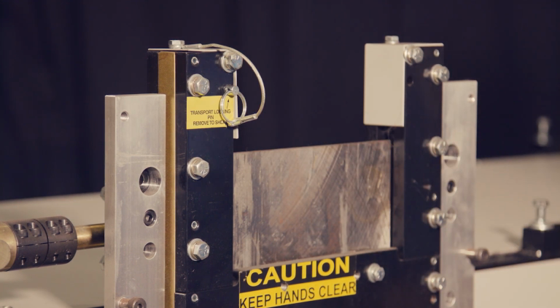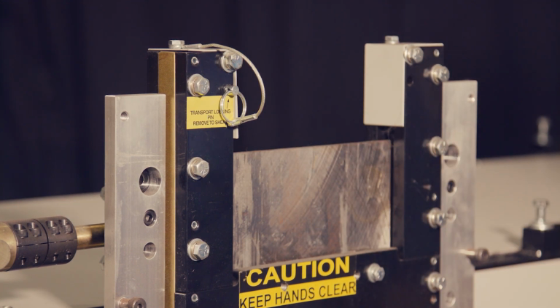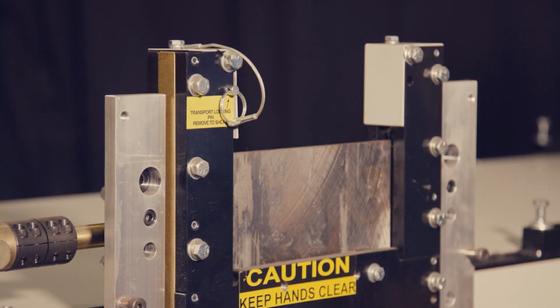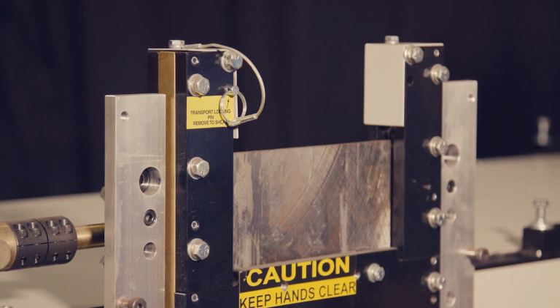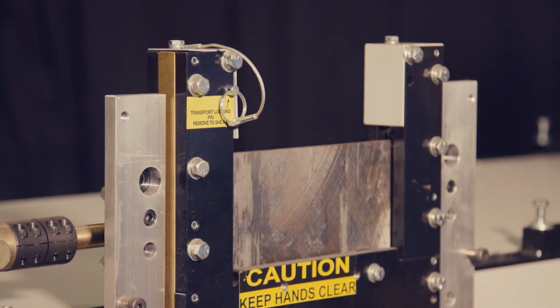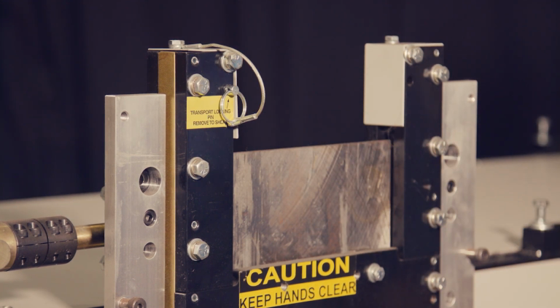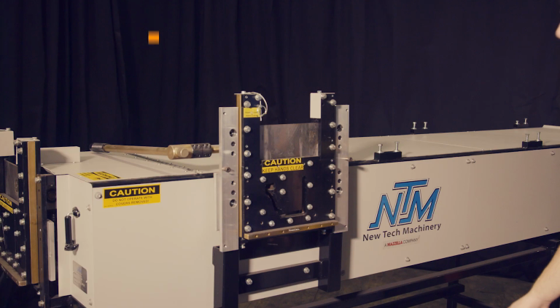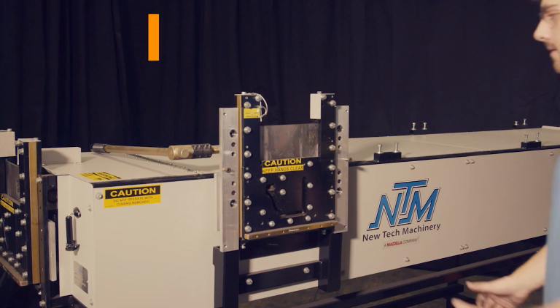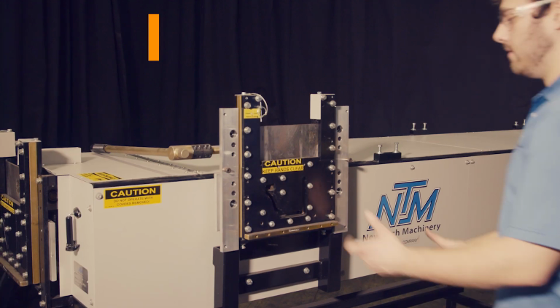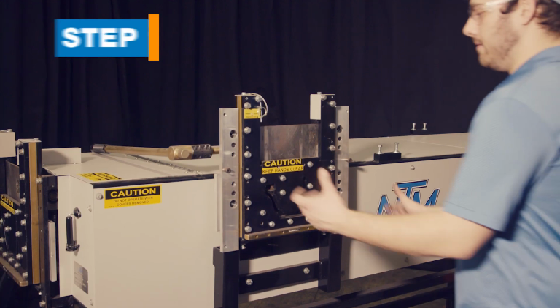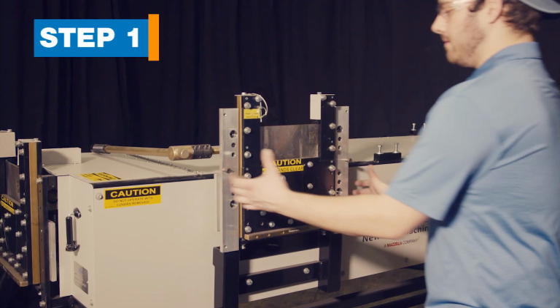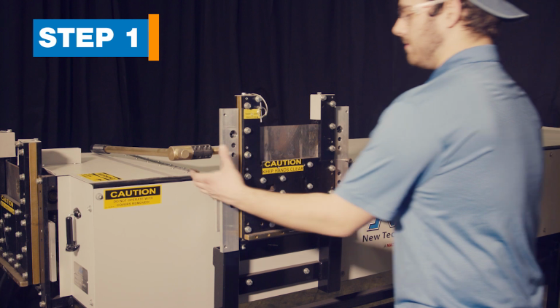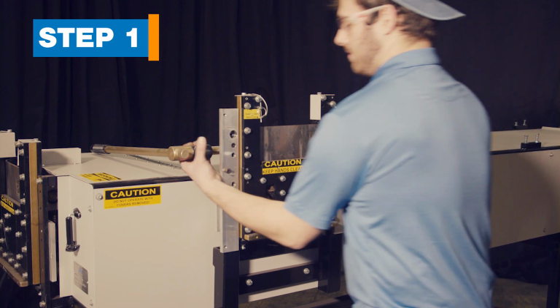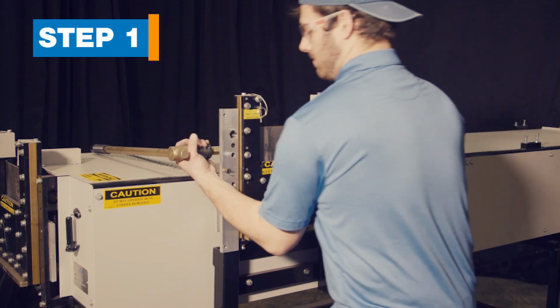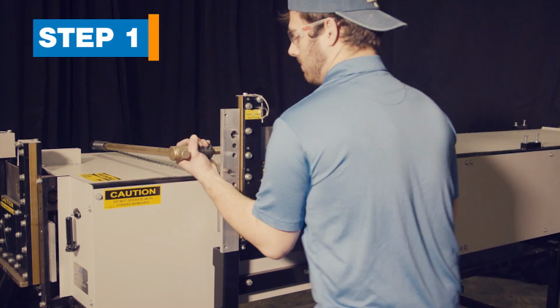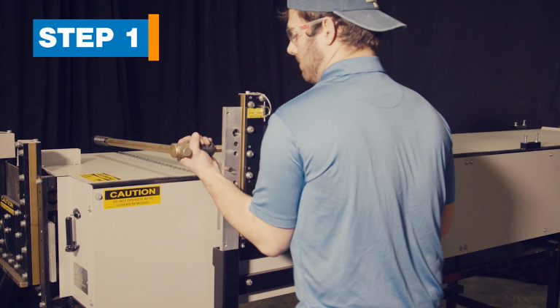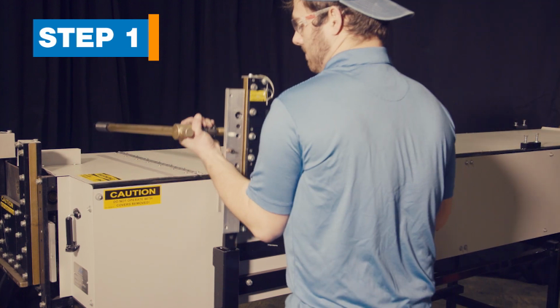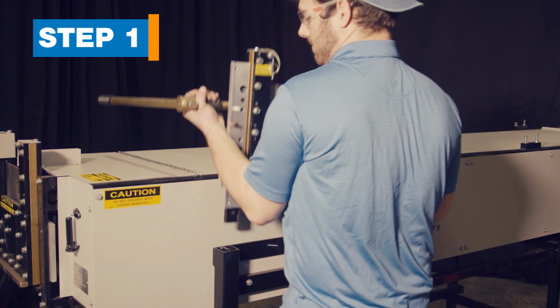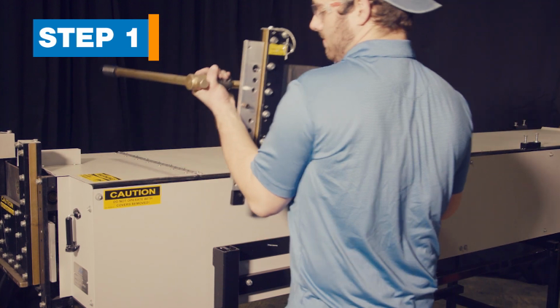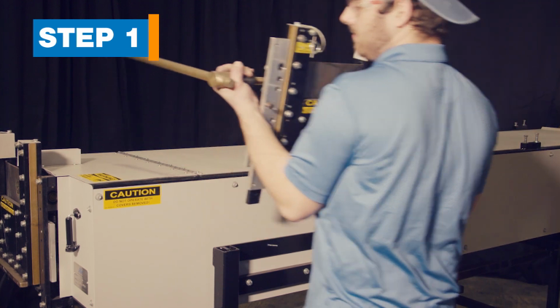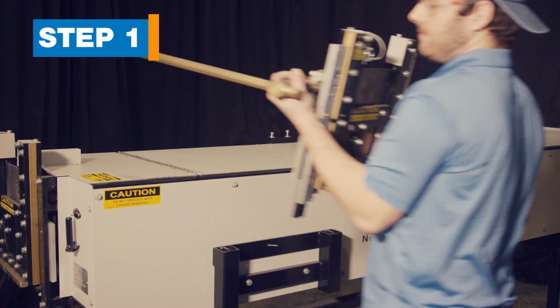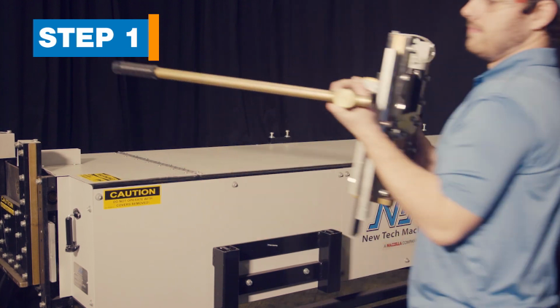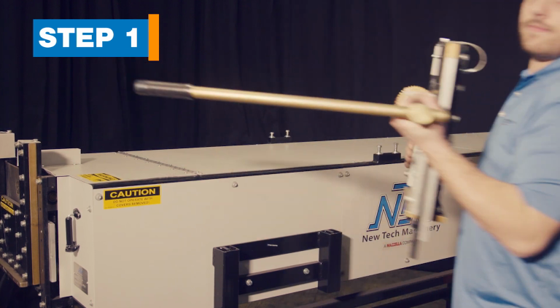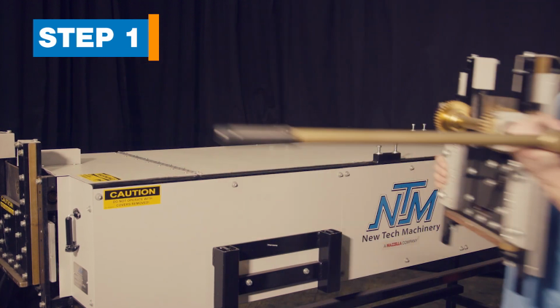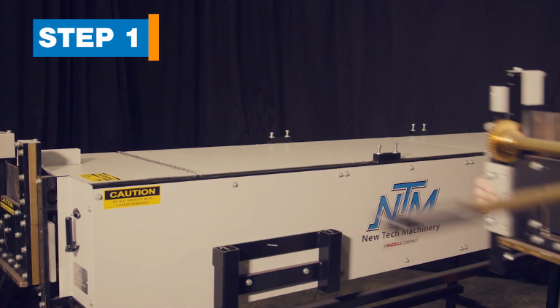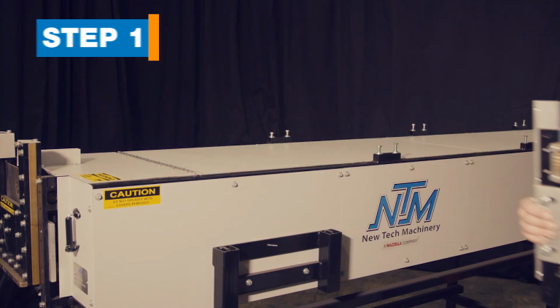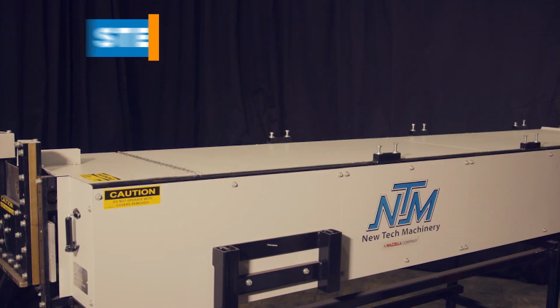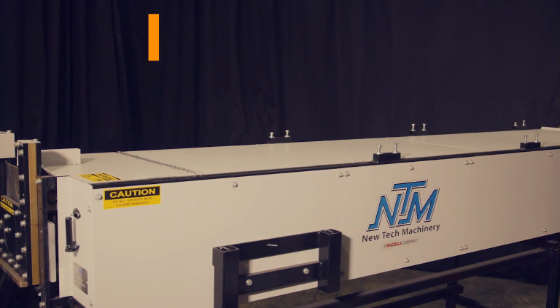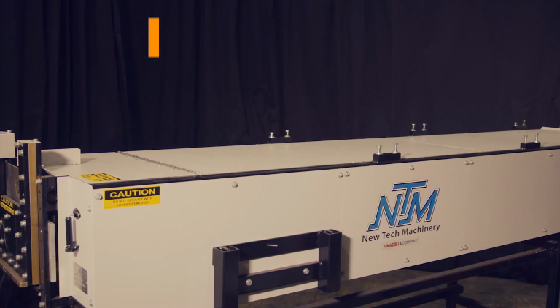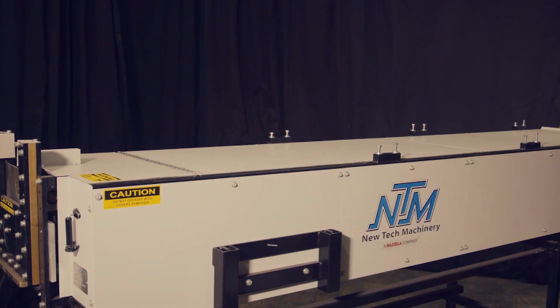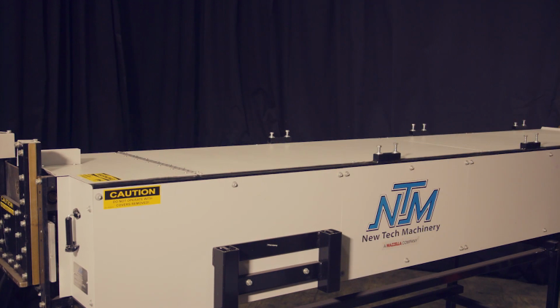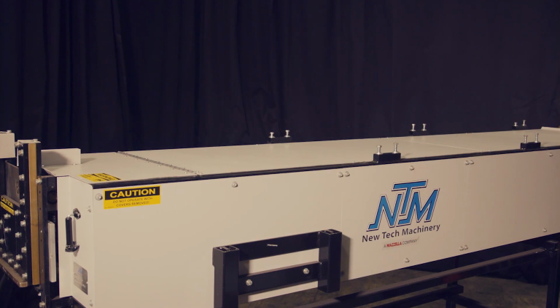Step 1. Remove the 5-inch shear from its holder on the side of the machine and set it aside.